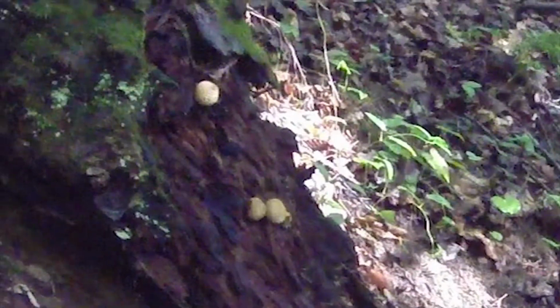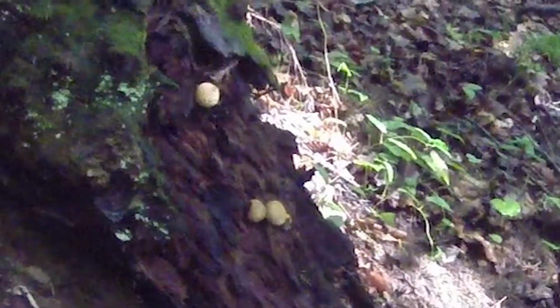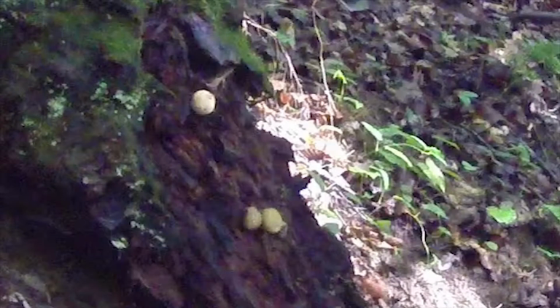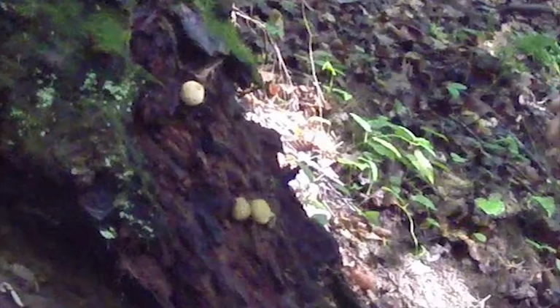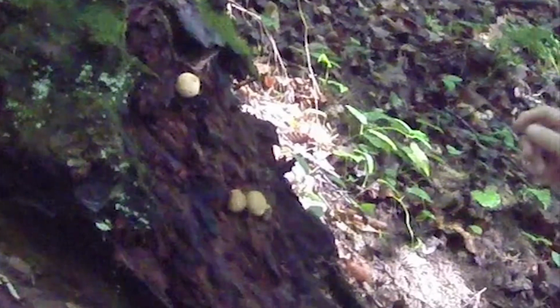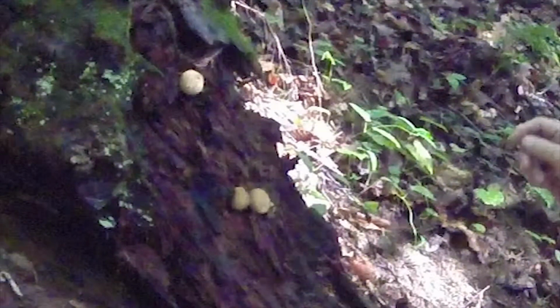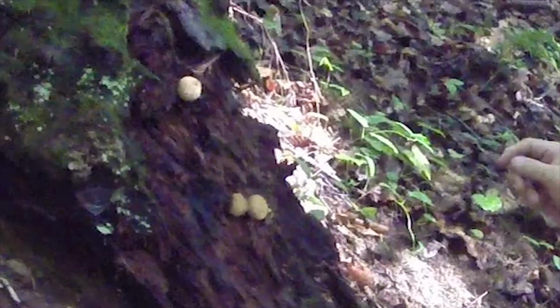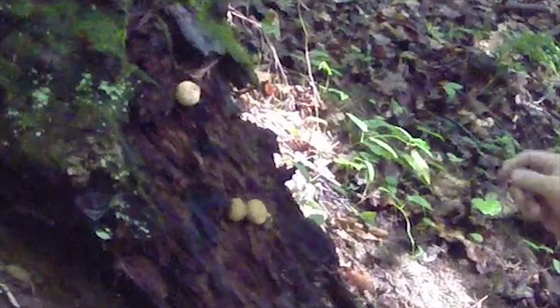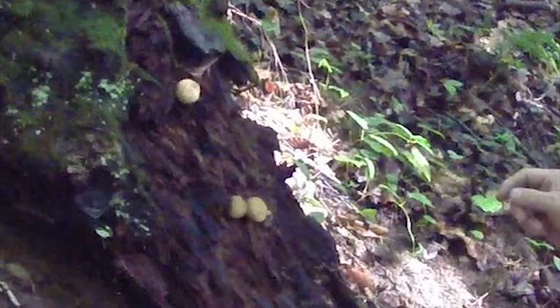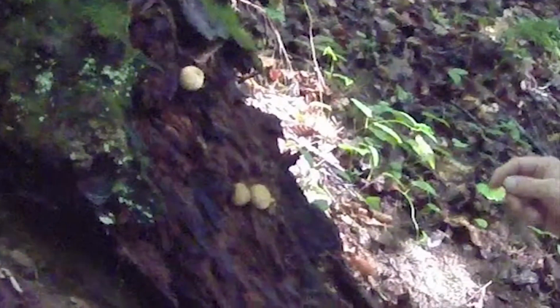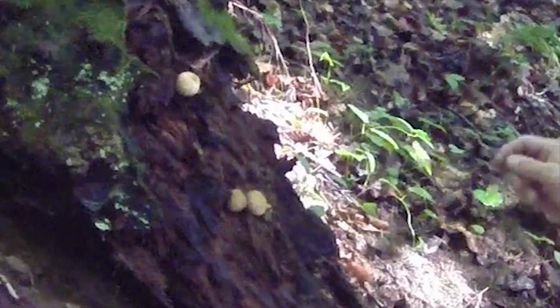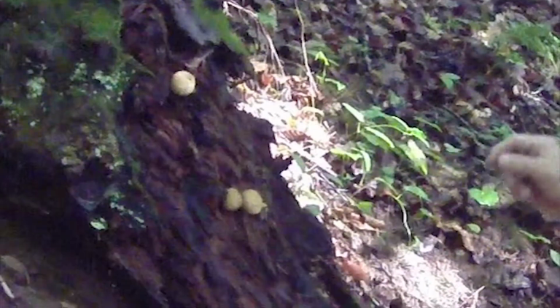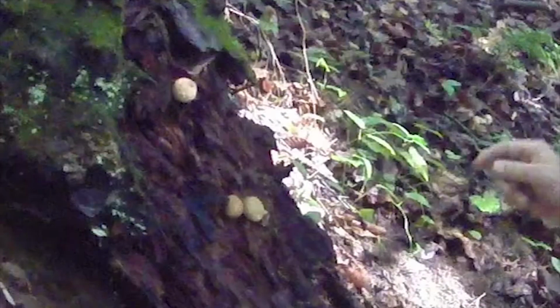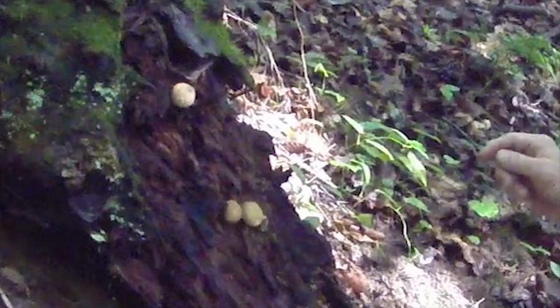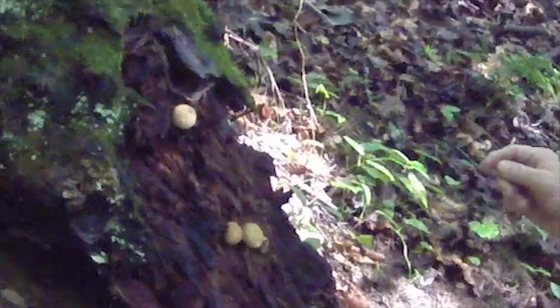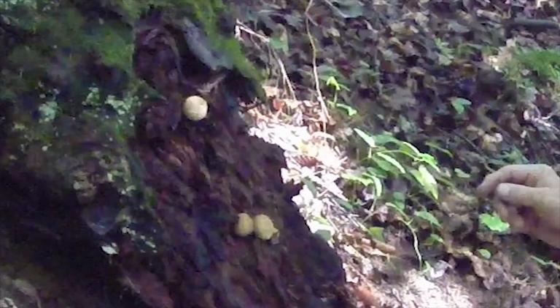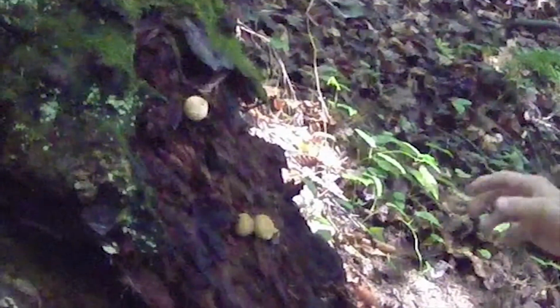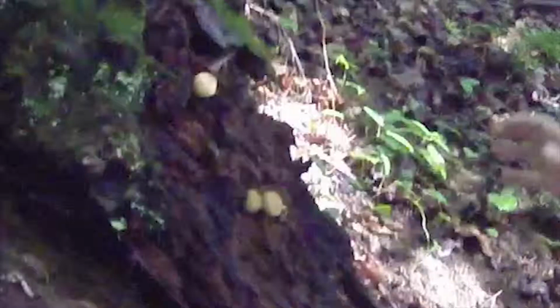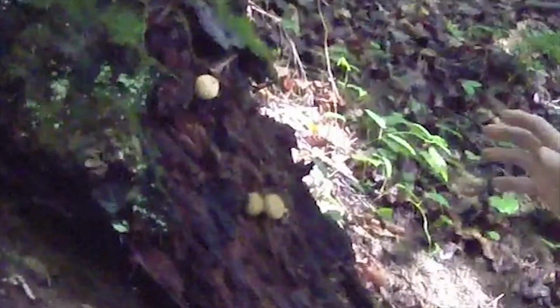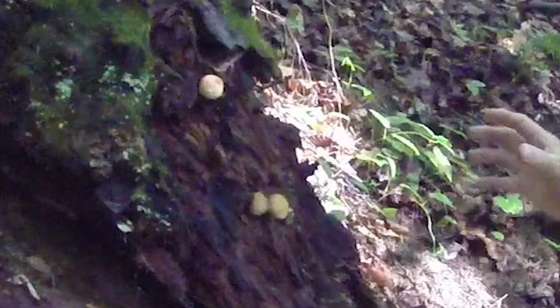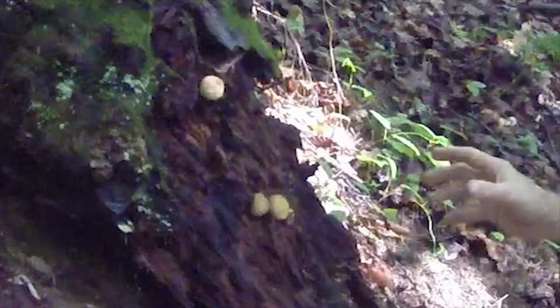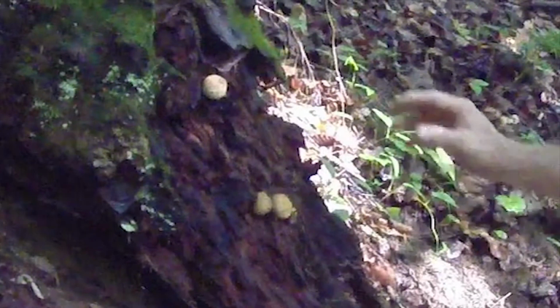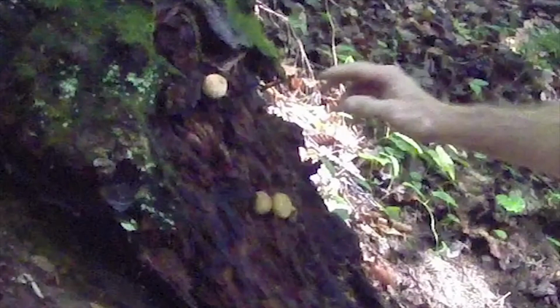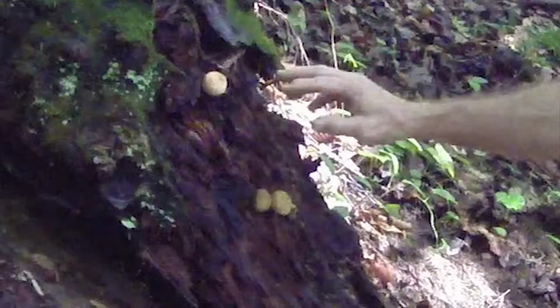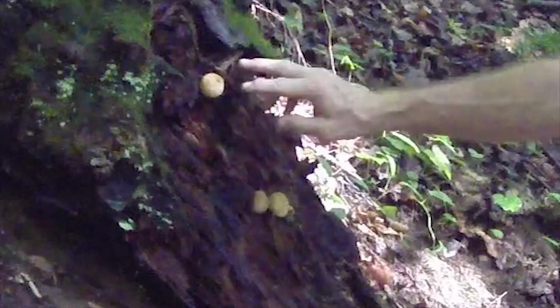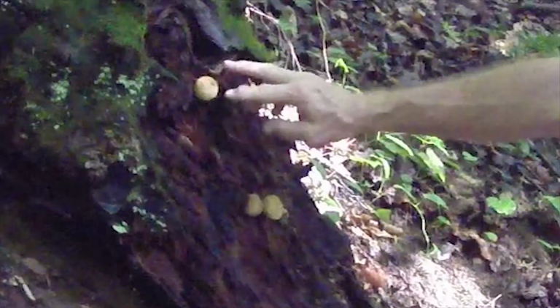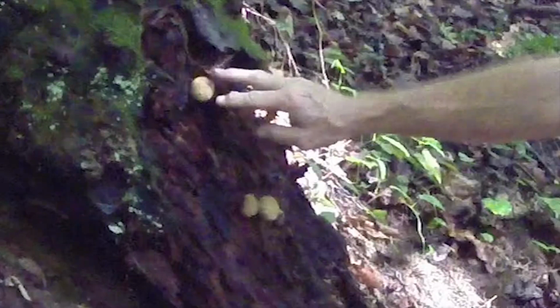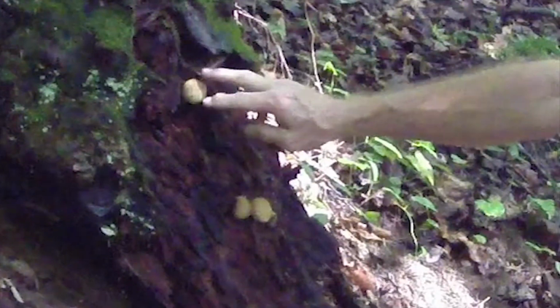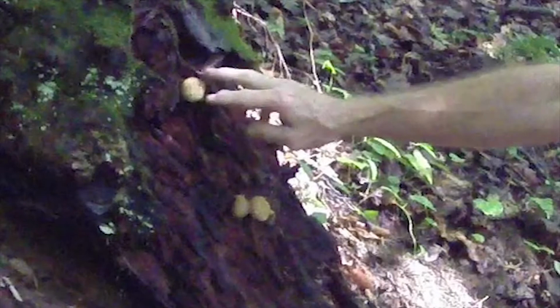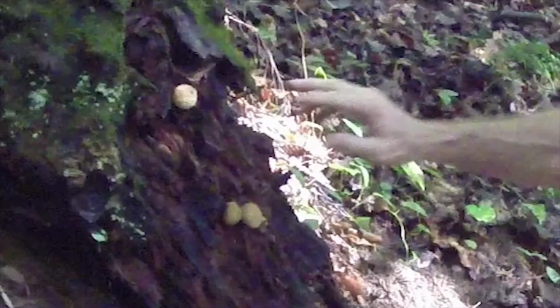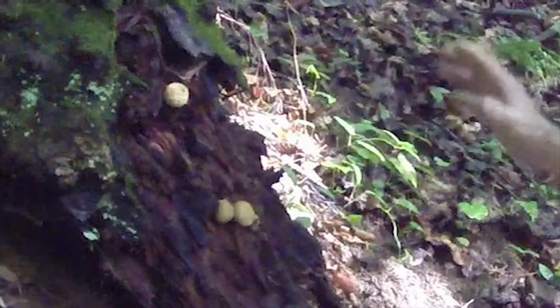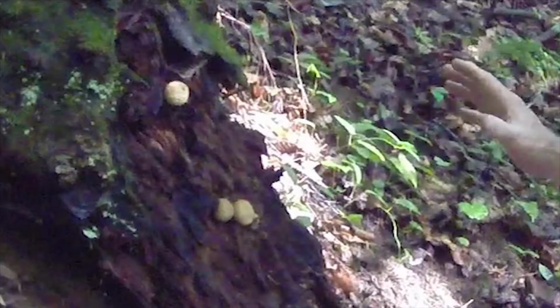You've got to catch the puffball before they get puffy. This puffball — it's a fungus.